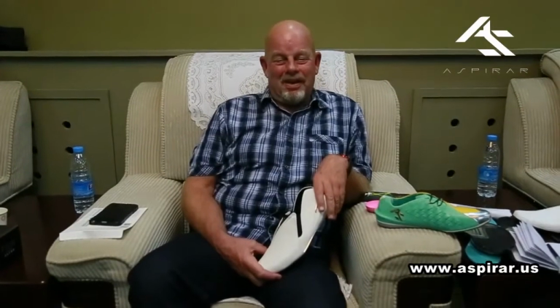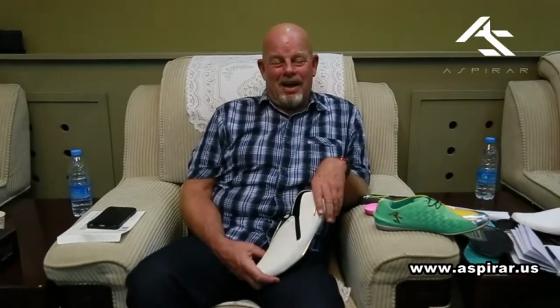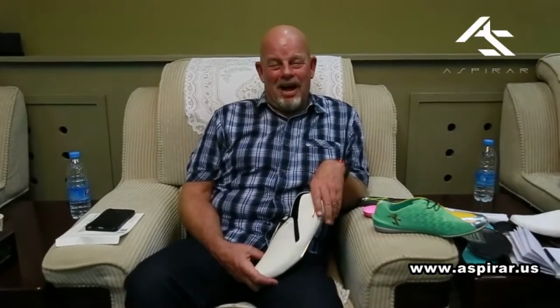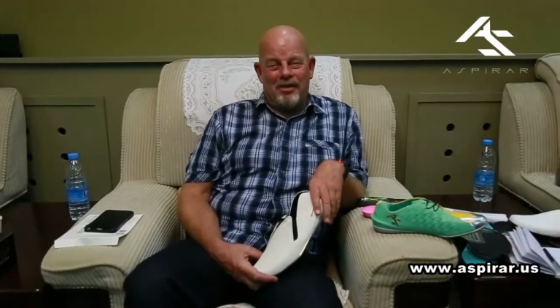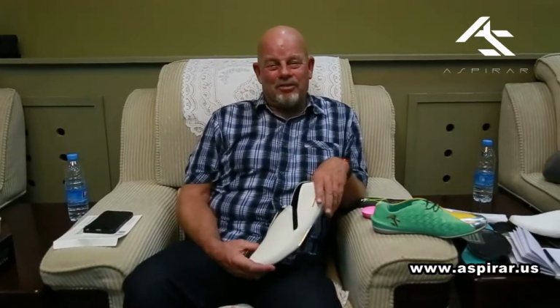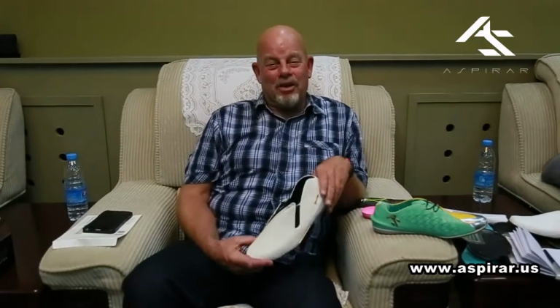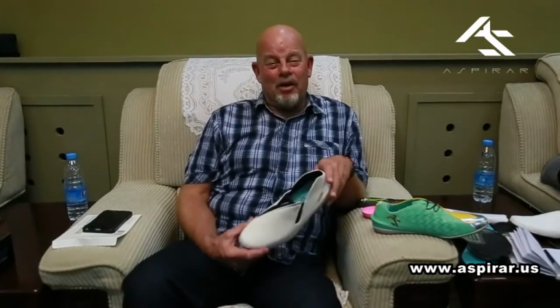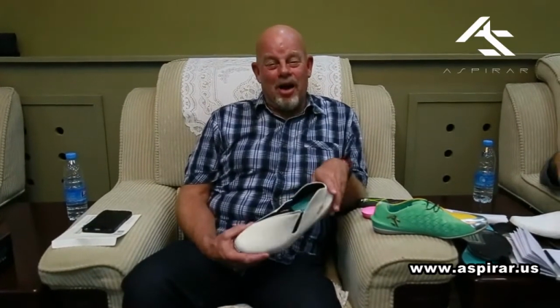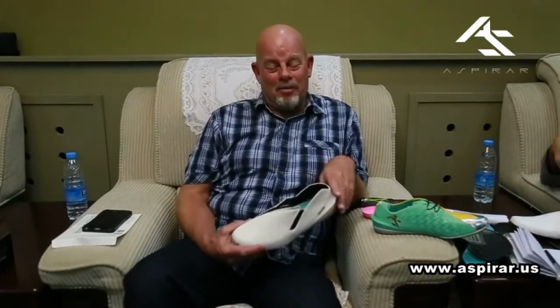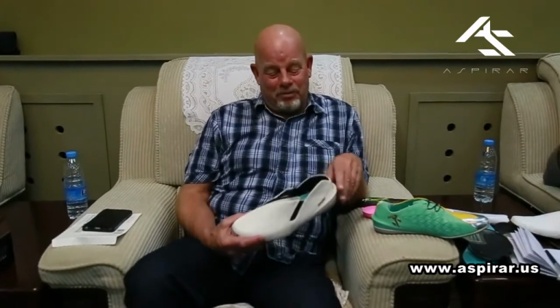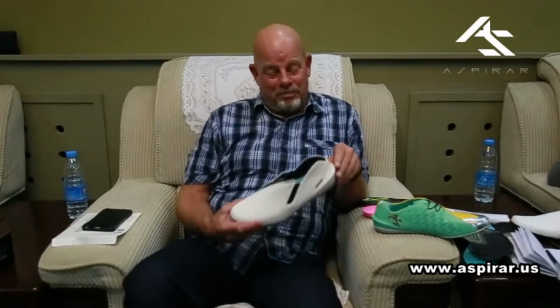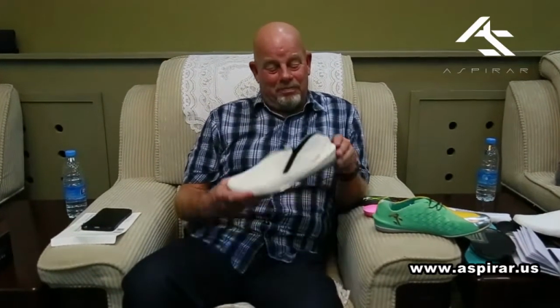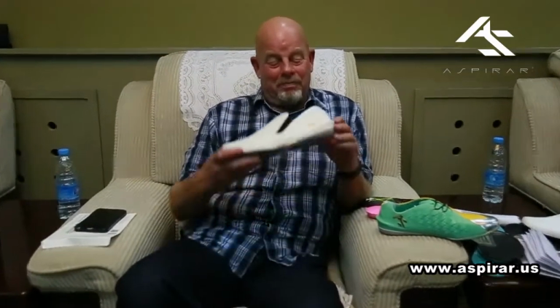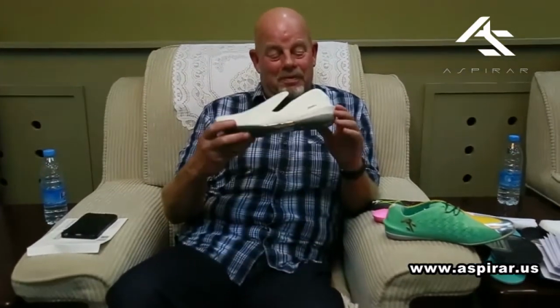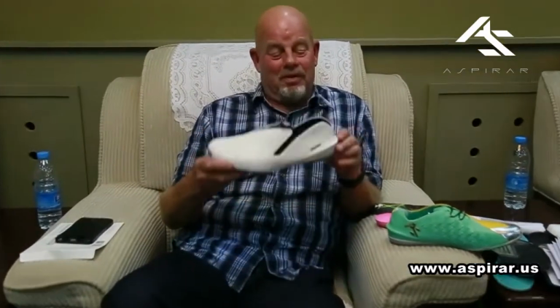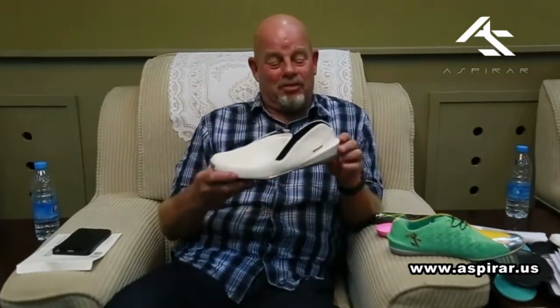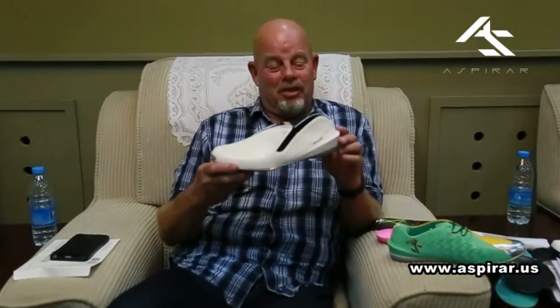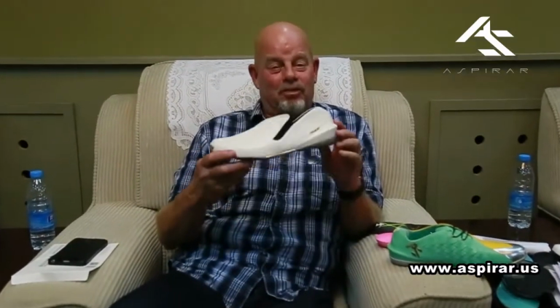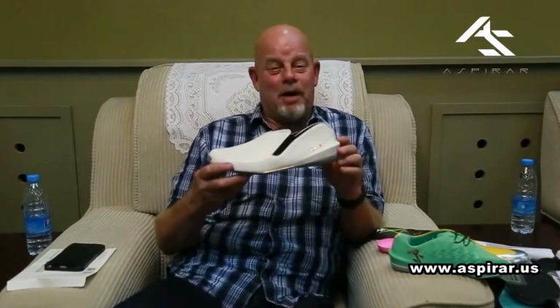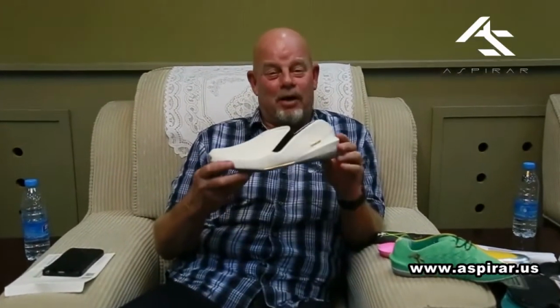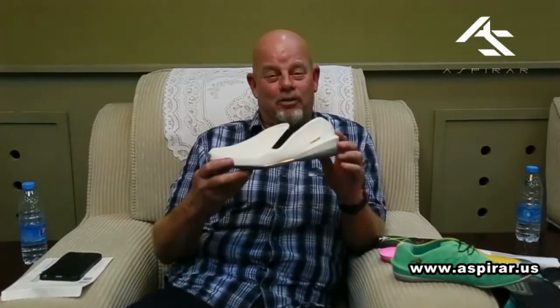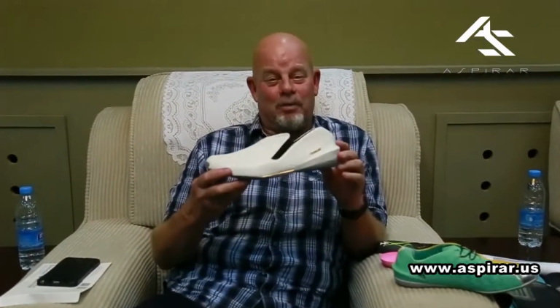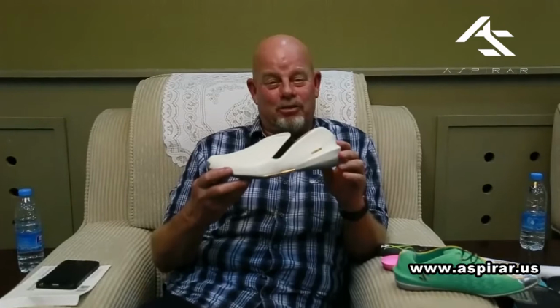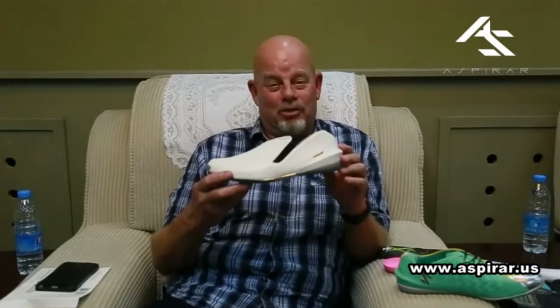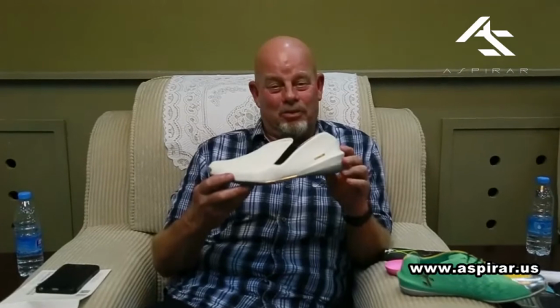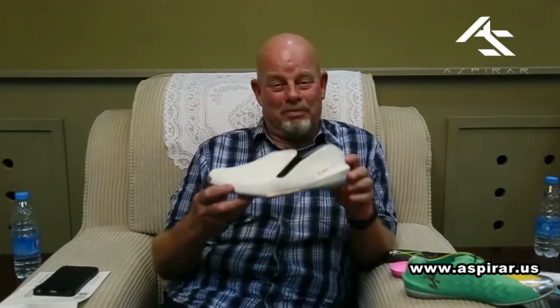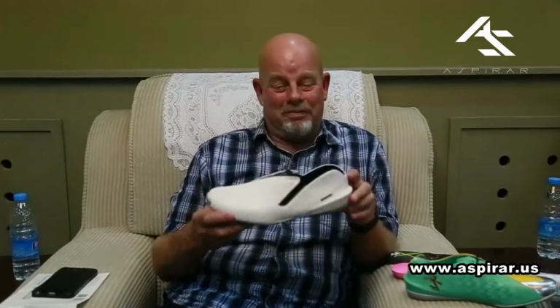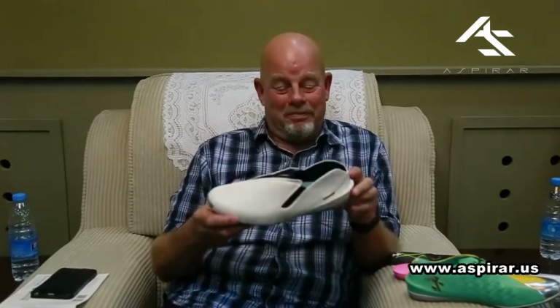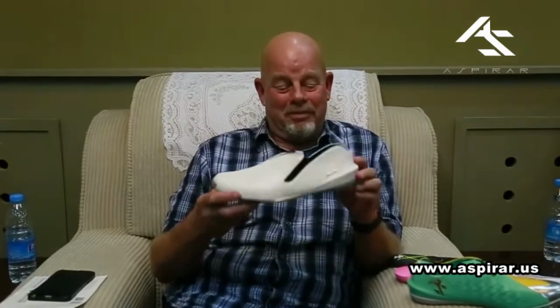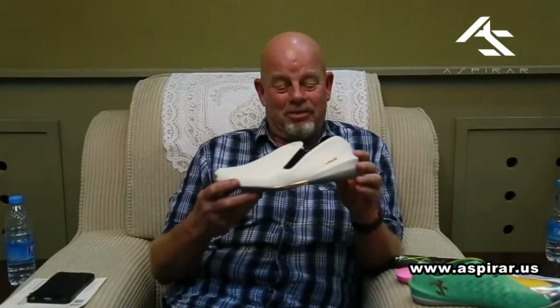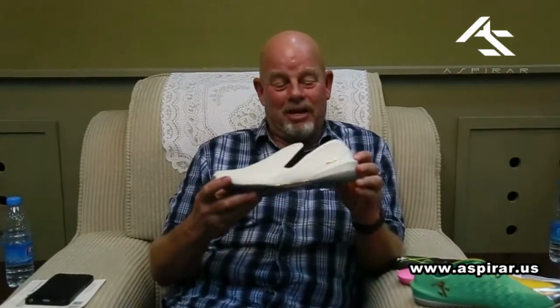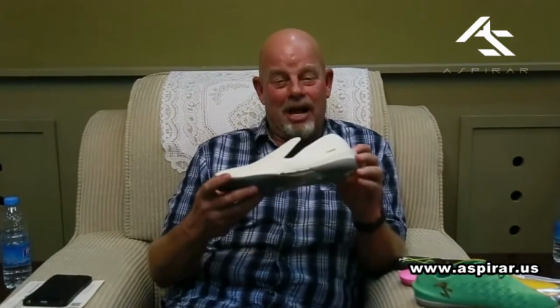Hi, this is Gary Hollis. This is the Aspire drumming shoe. Check it out.